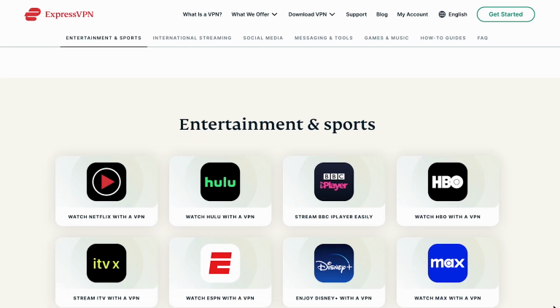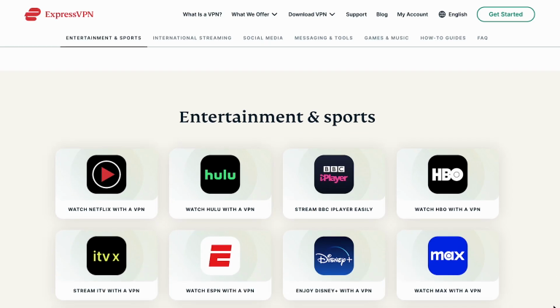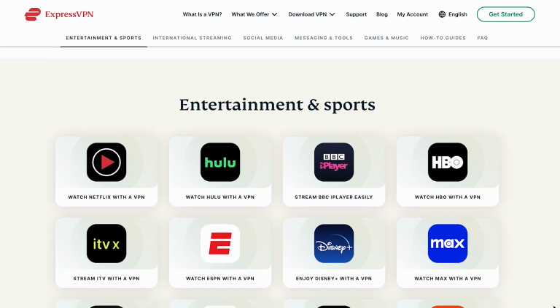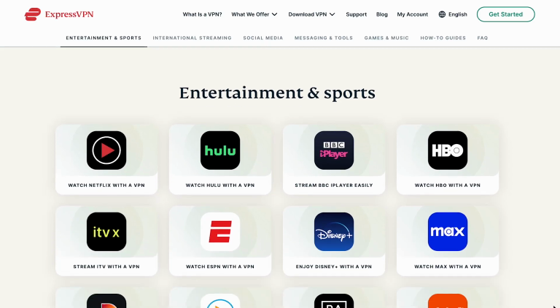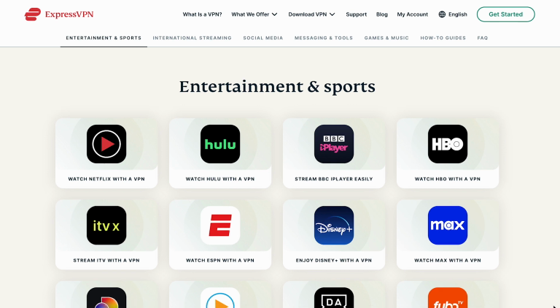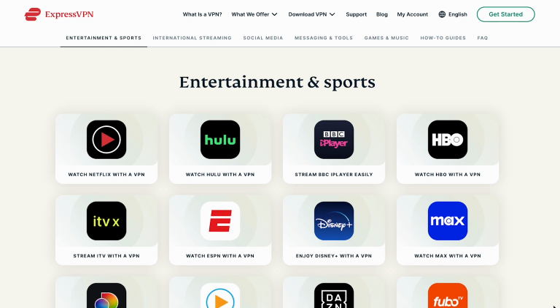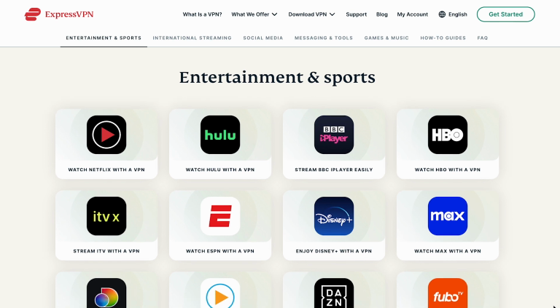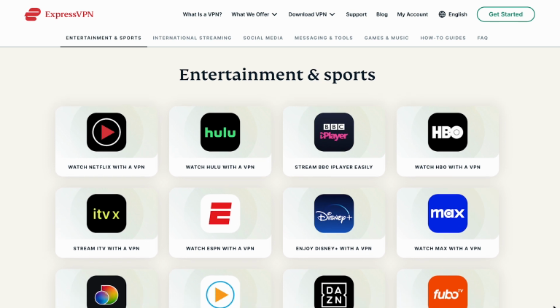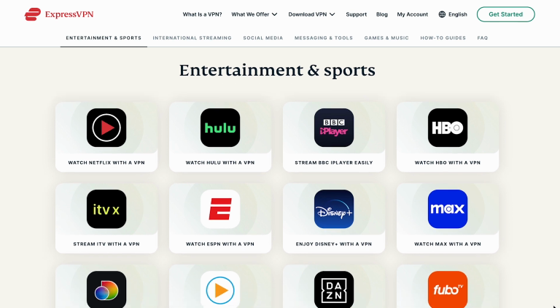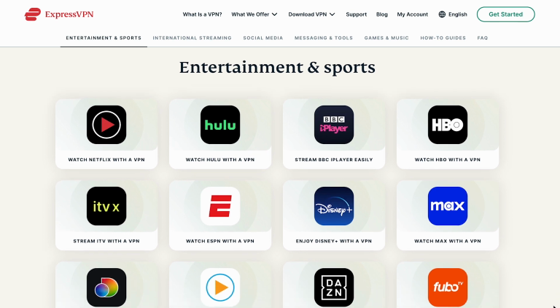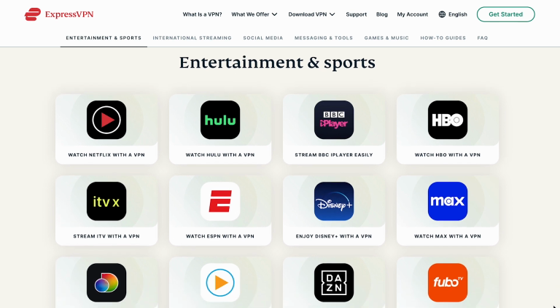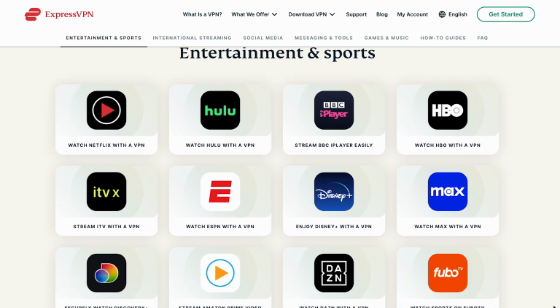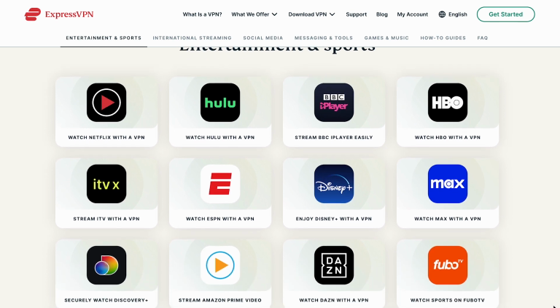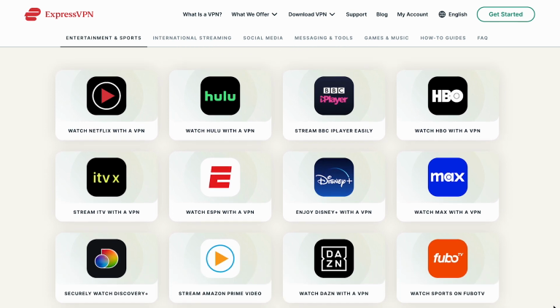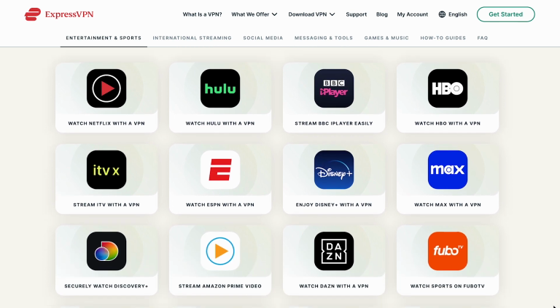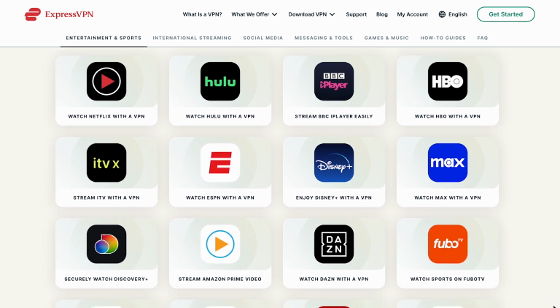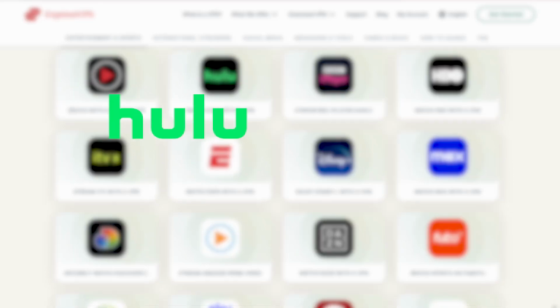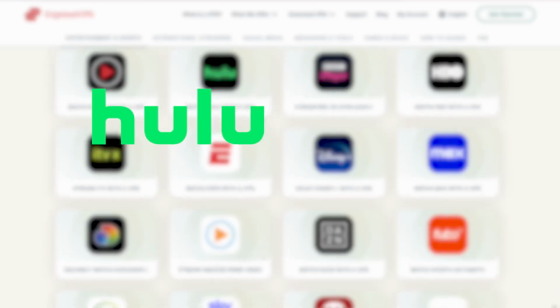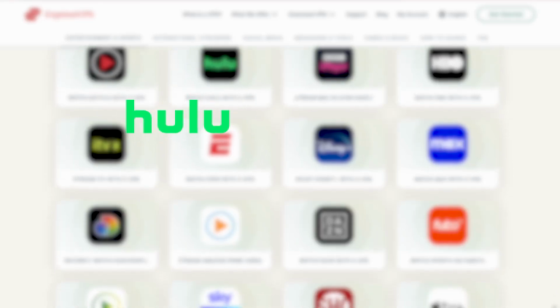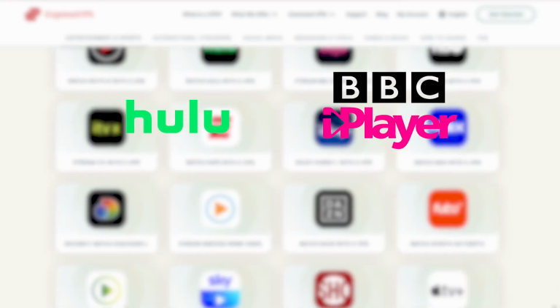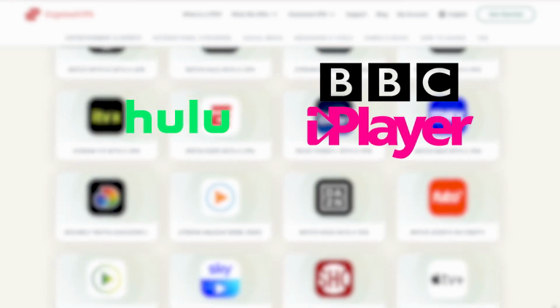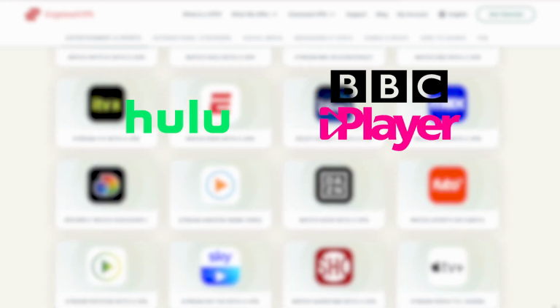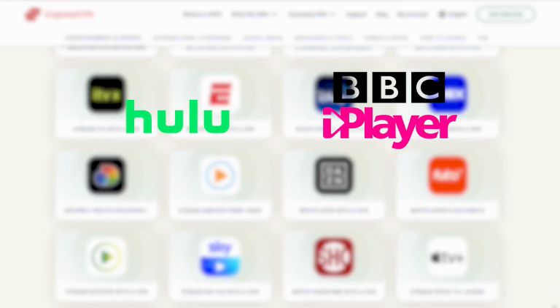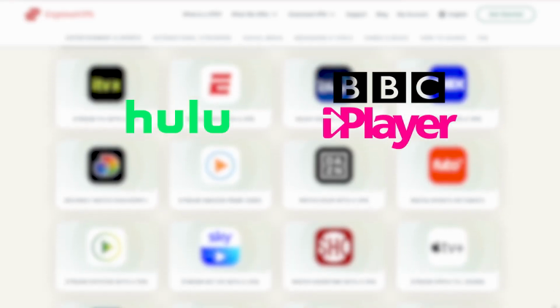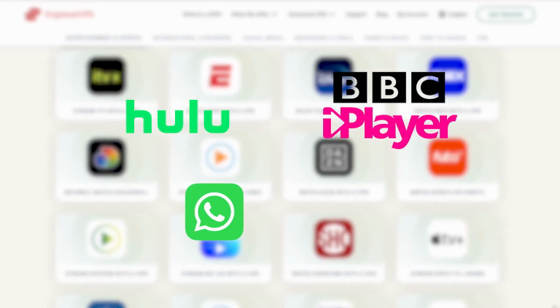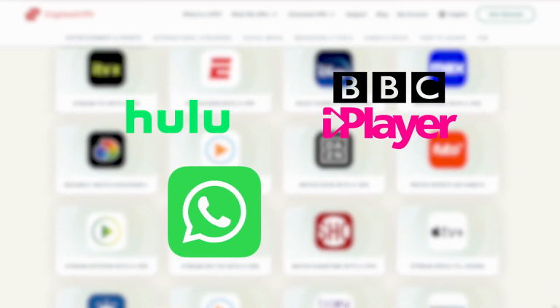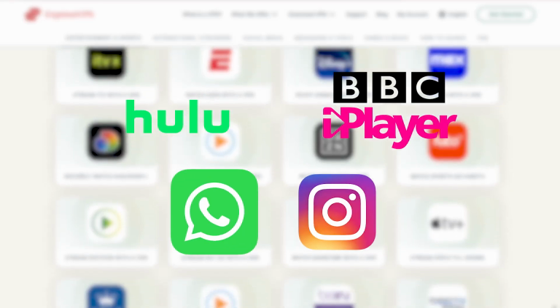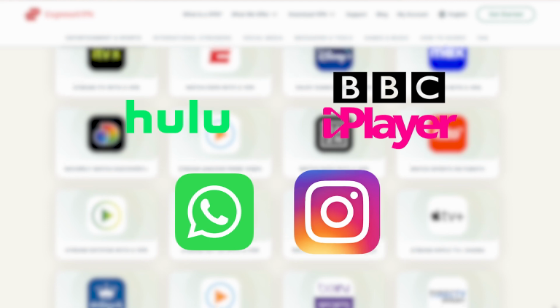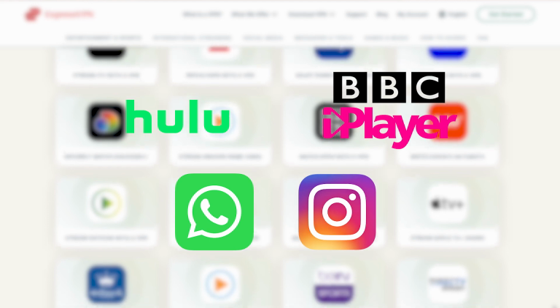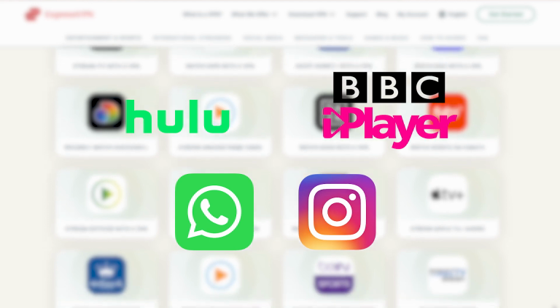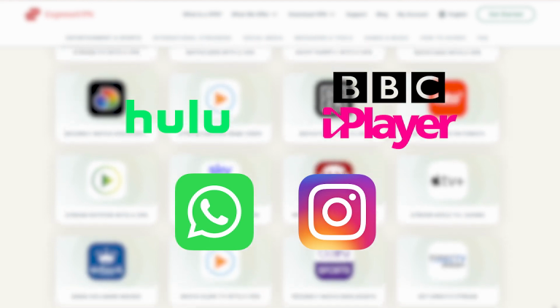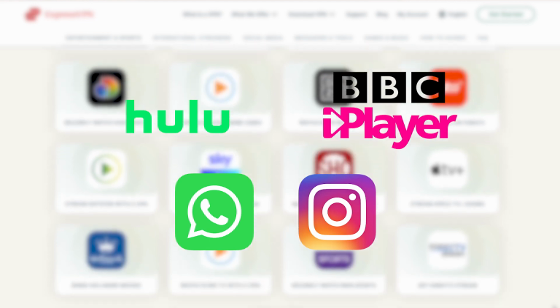You can also try it to access region-specific content on other streaming sites like Hulu and BBC, as well as social media apps like WhatsApp and Instagram.